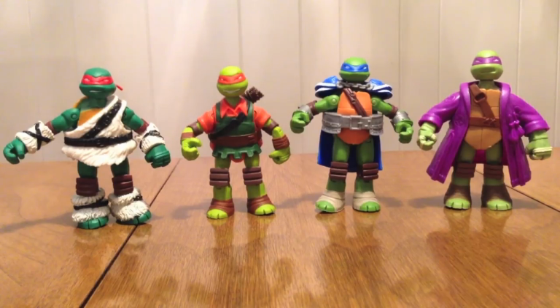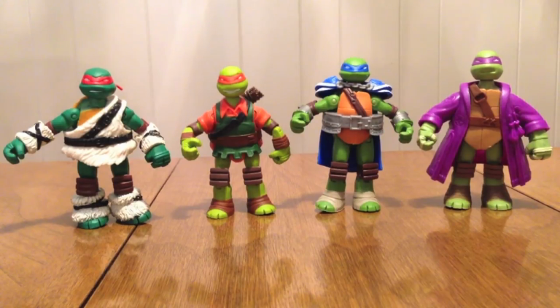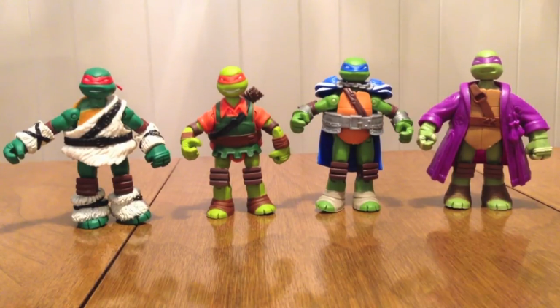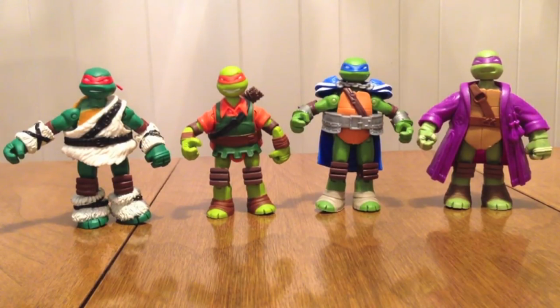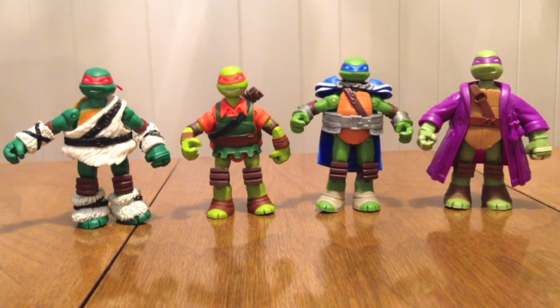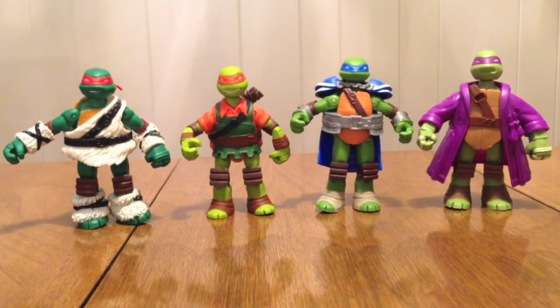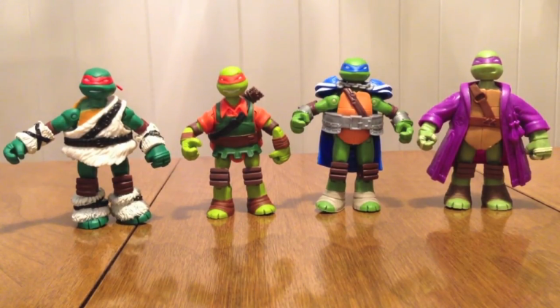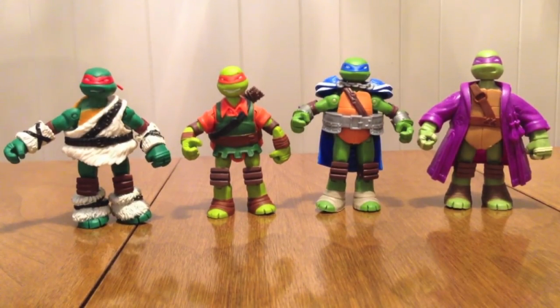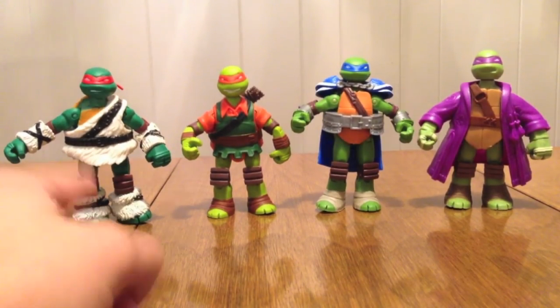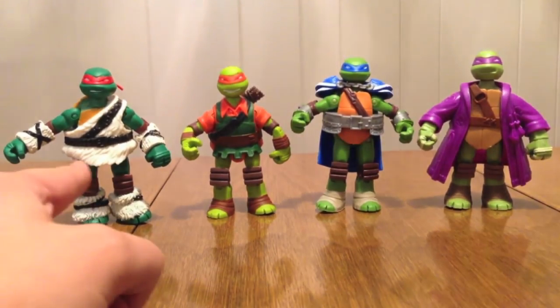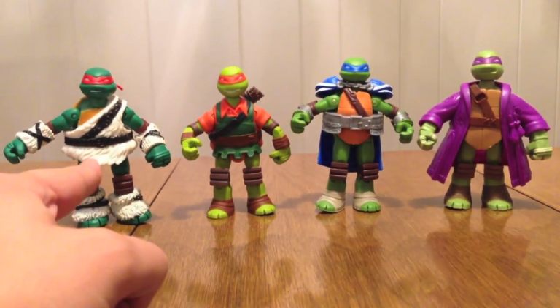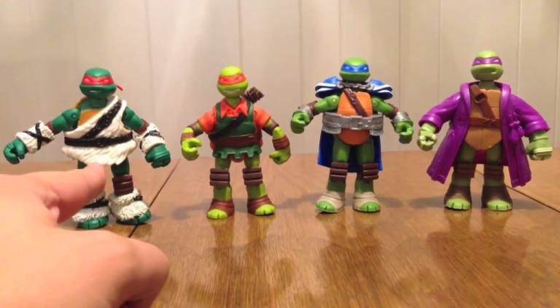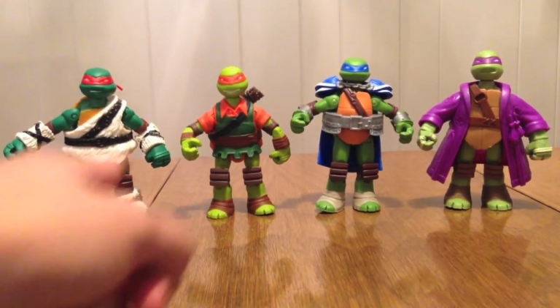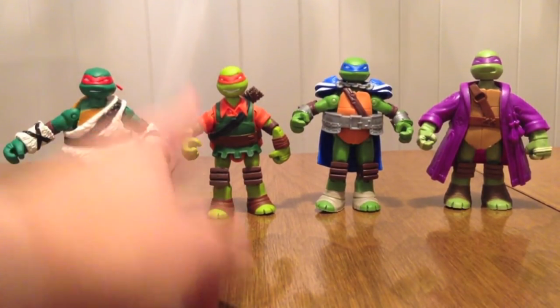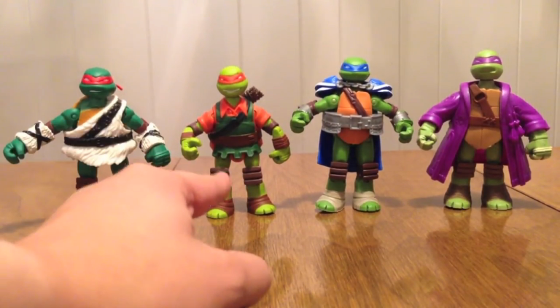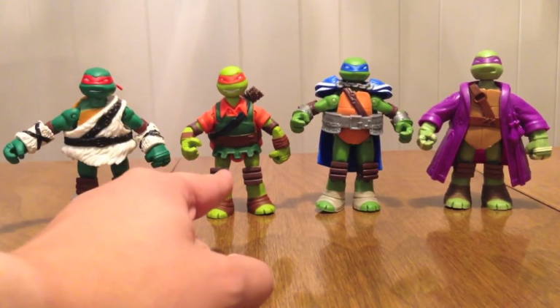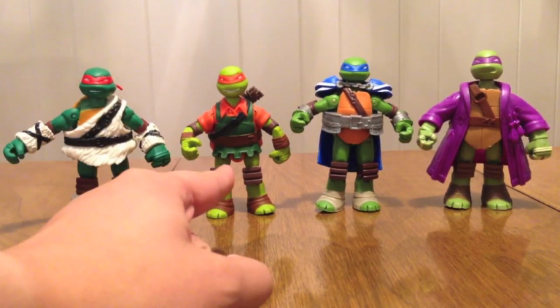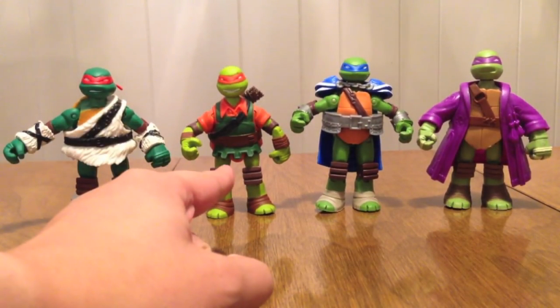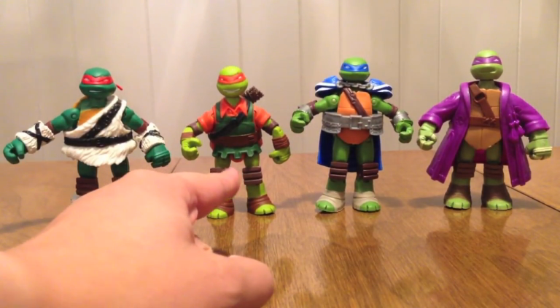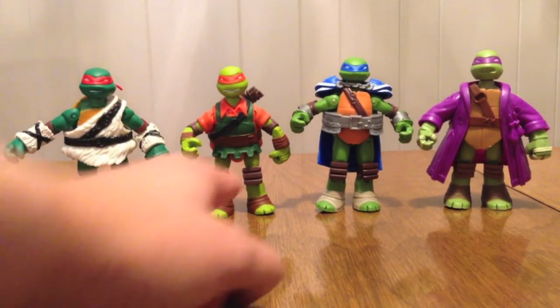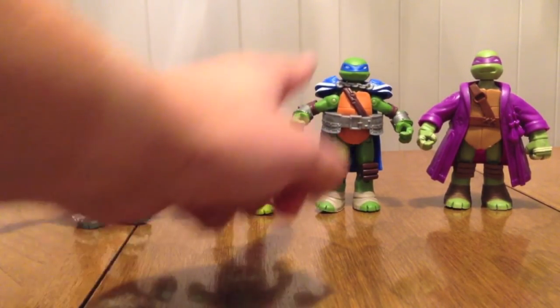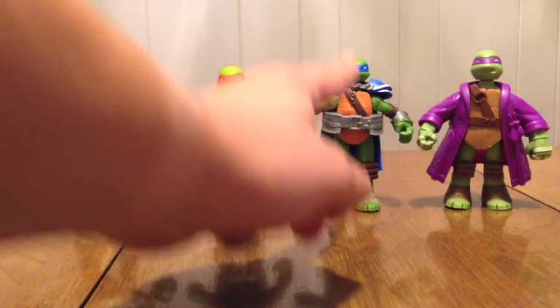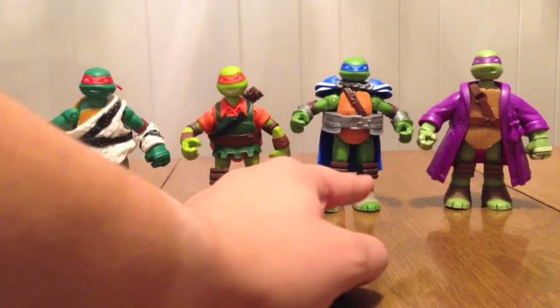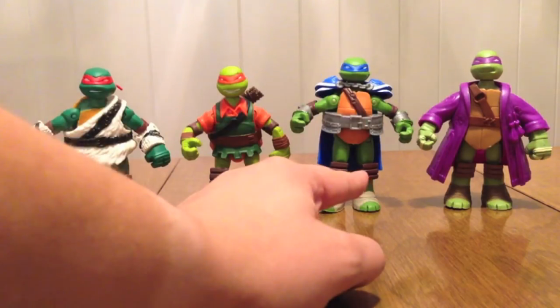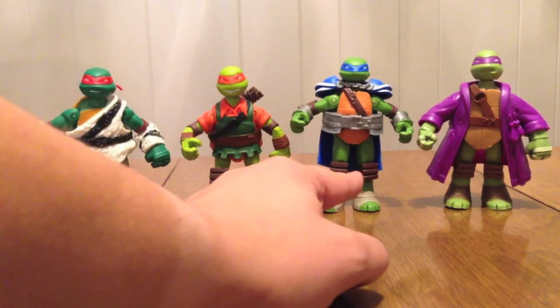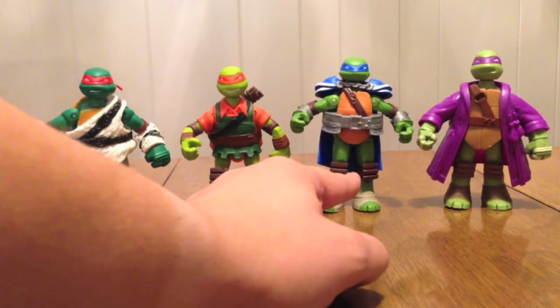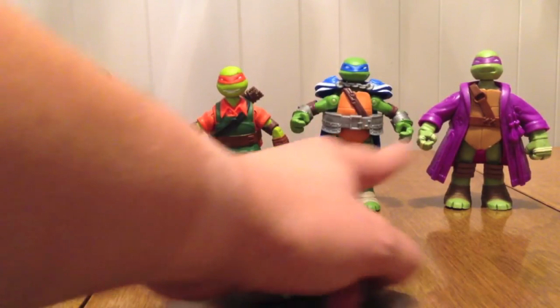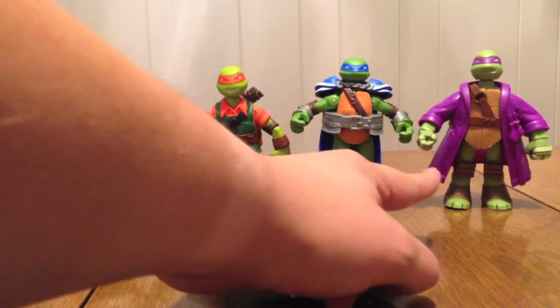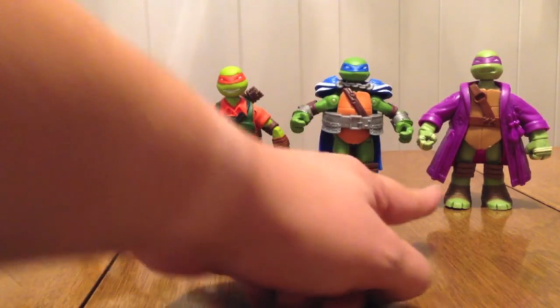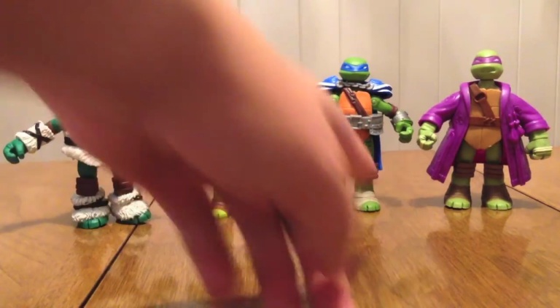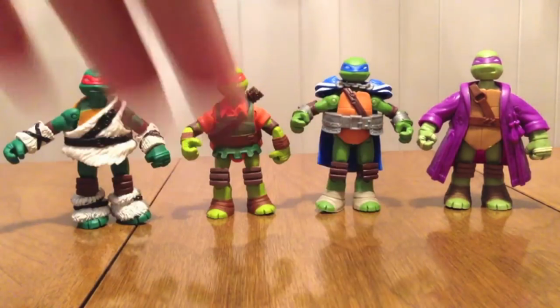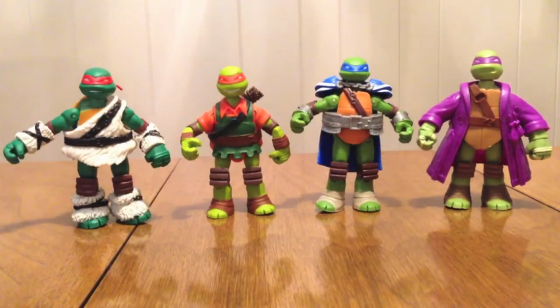So what we have: we have Raph the Barbarian, Mikey the Elf, Leo the Knight, and Donnie the Wizard.